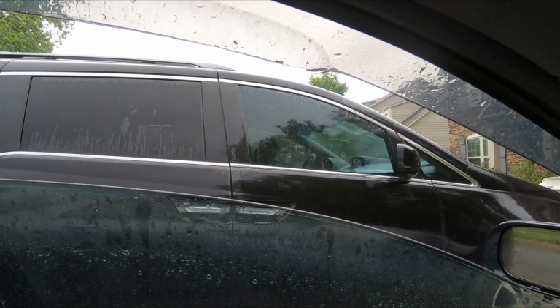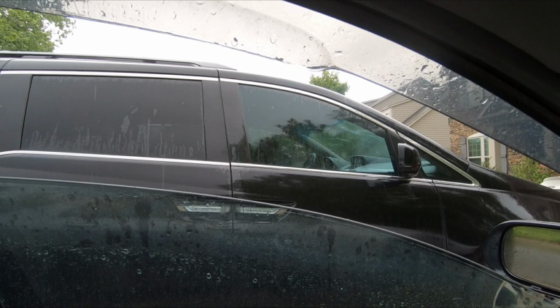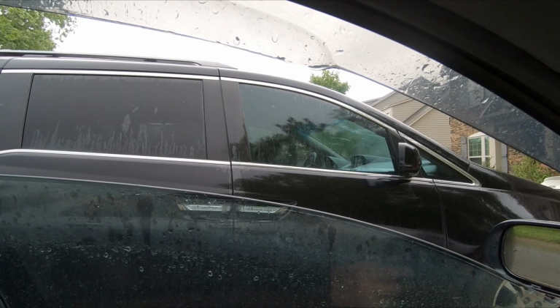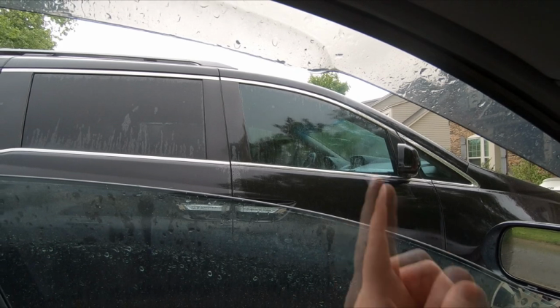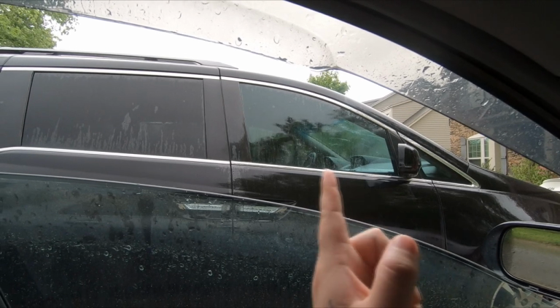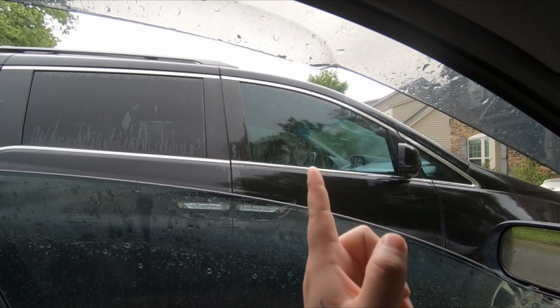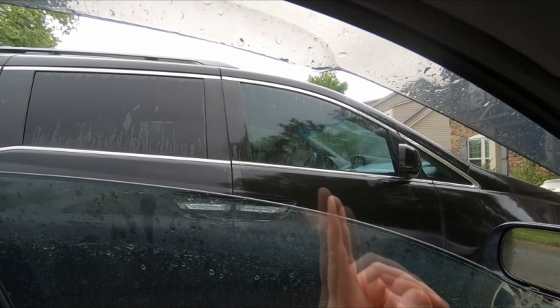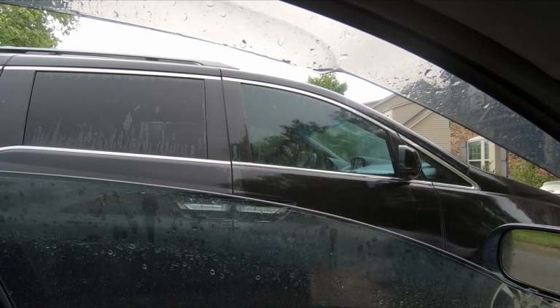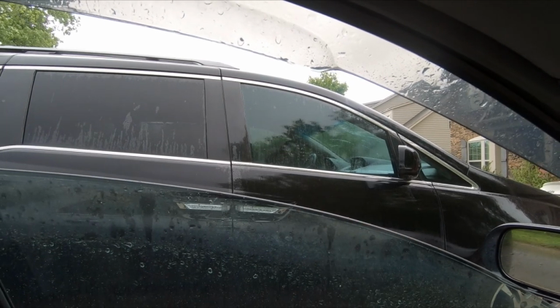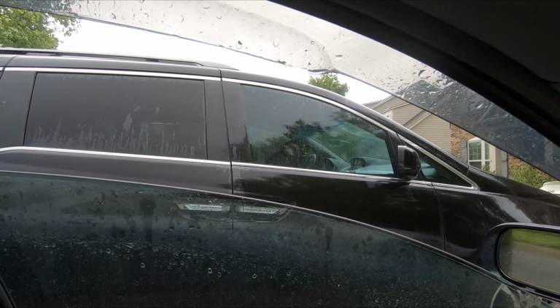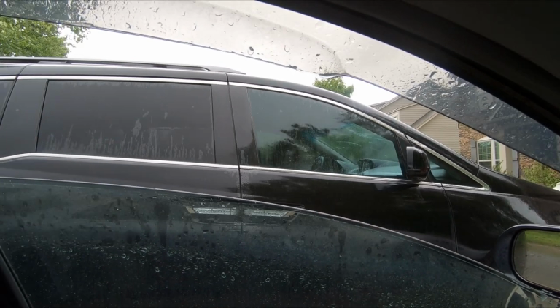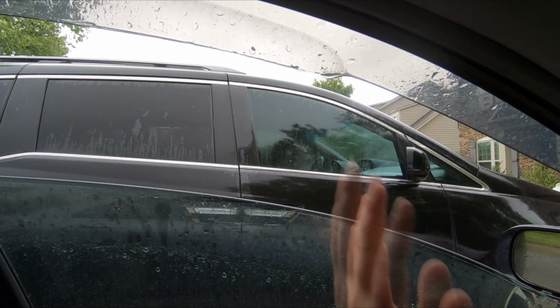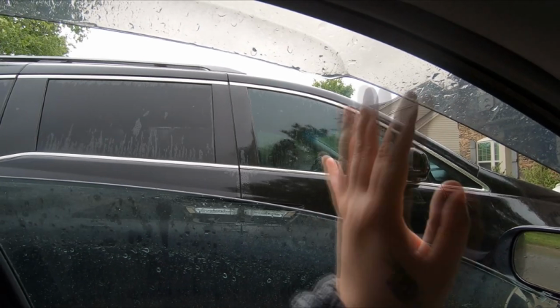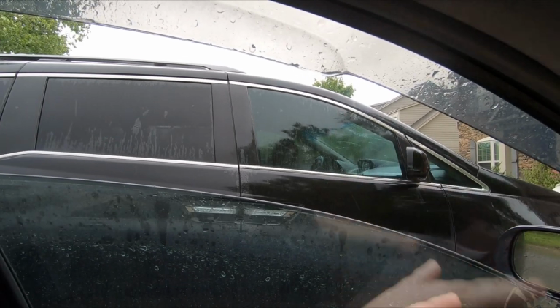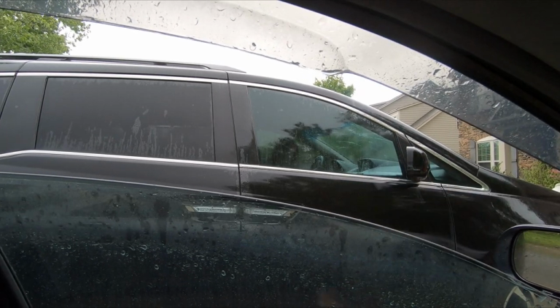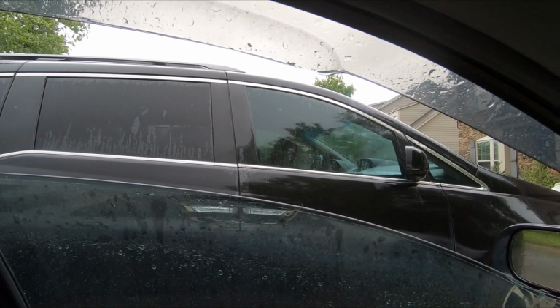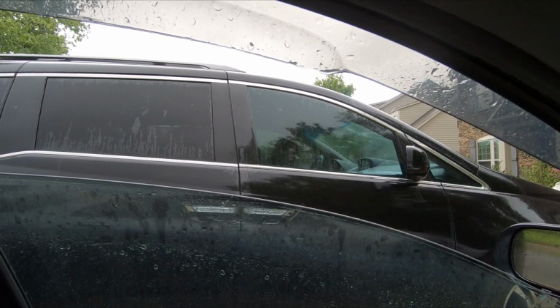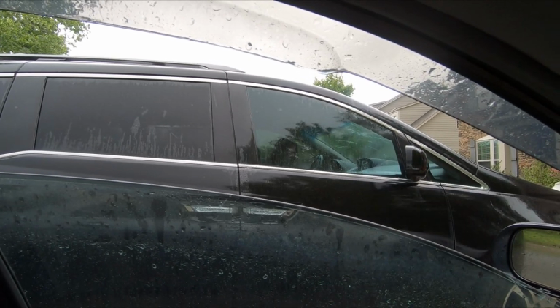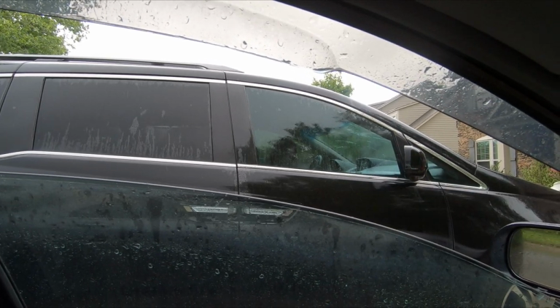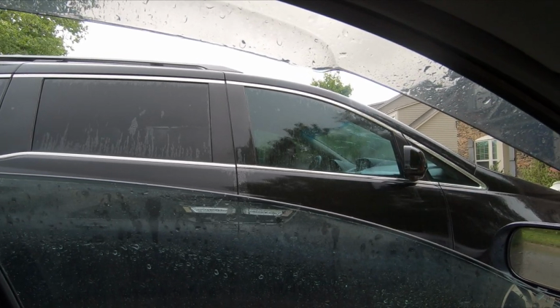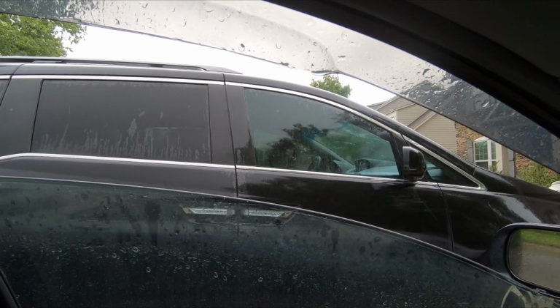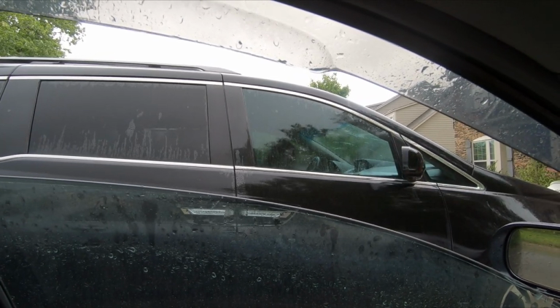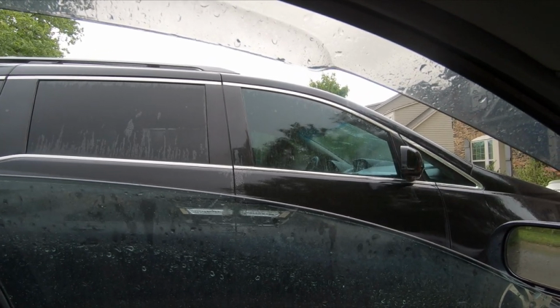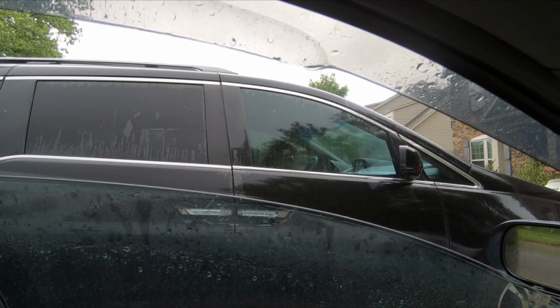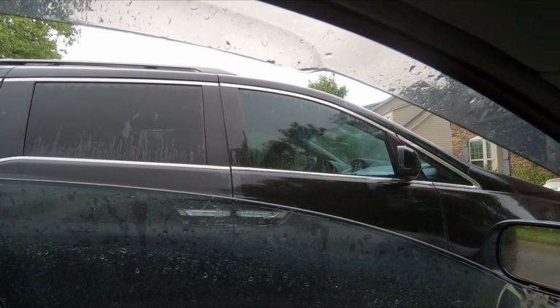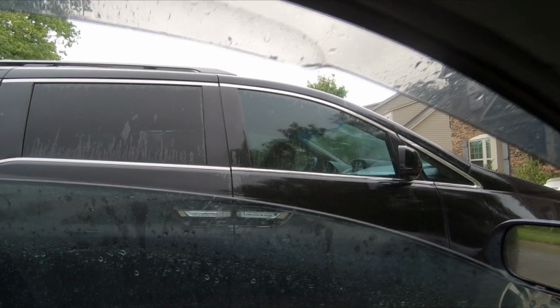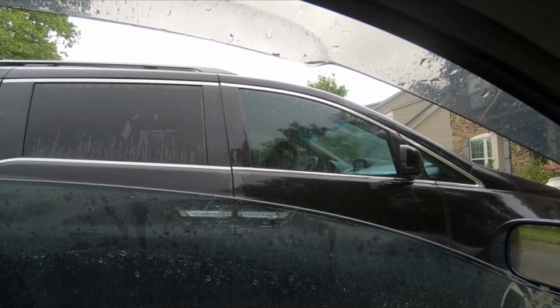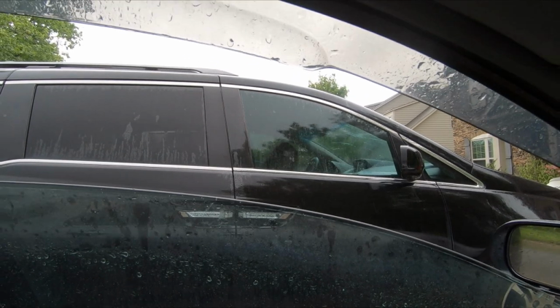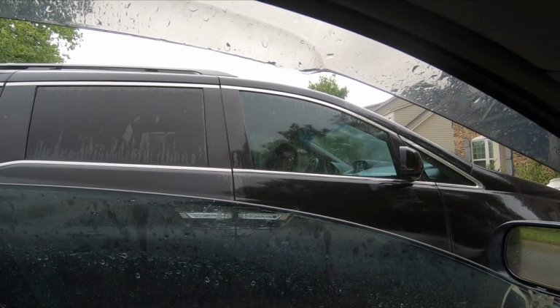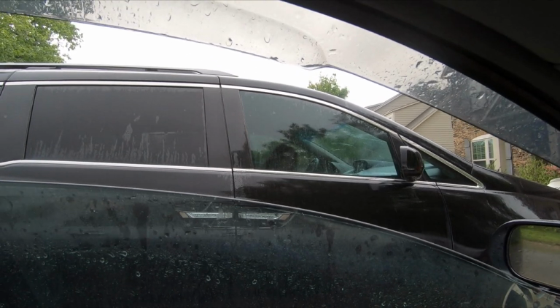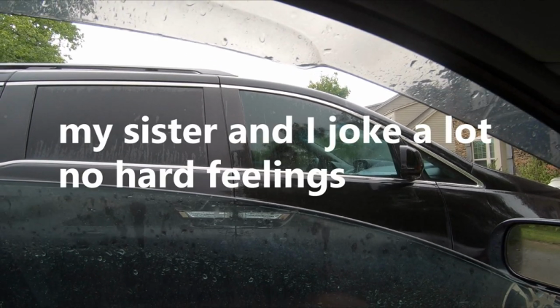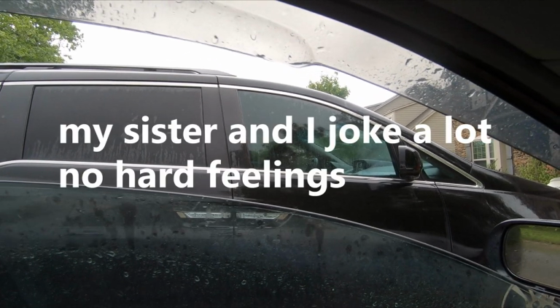By the way, my sister is in the car right now. Hello. Yeah, she's totally ignoring me. Rude. Super rude.